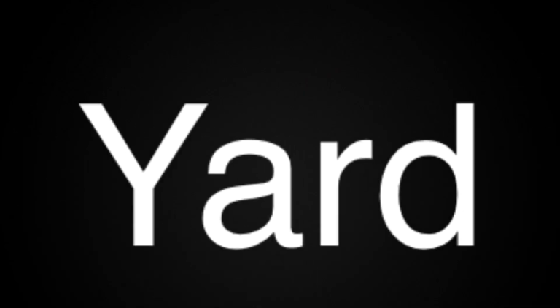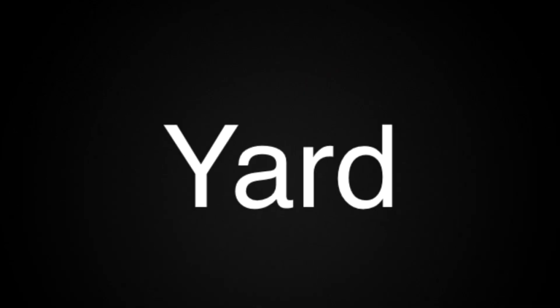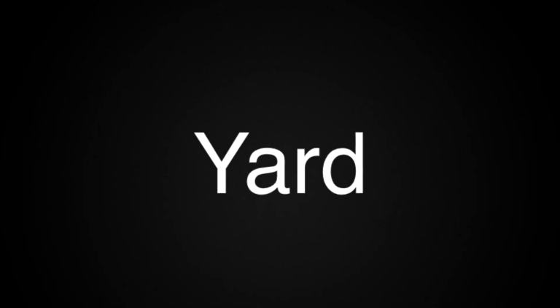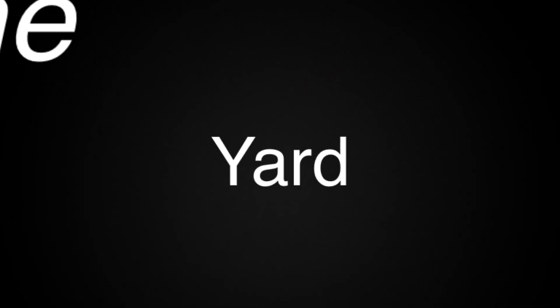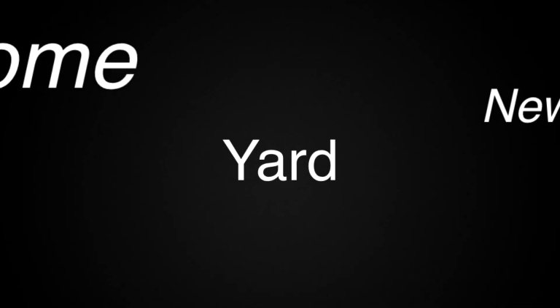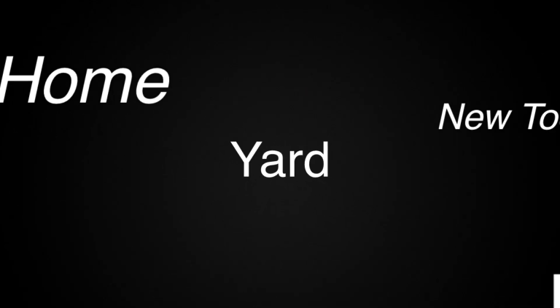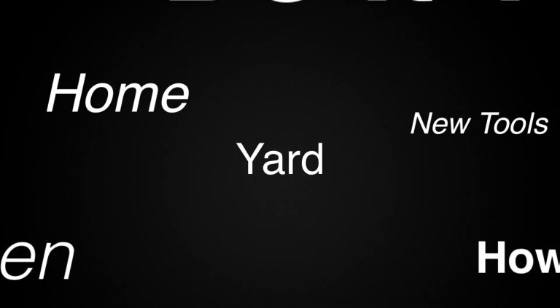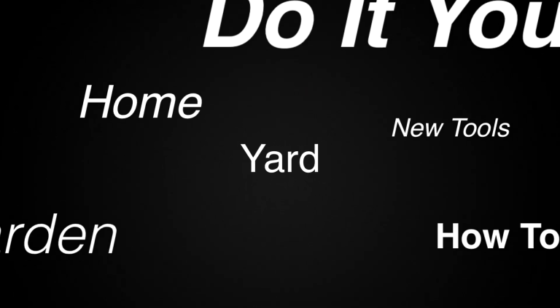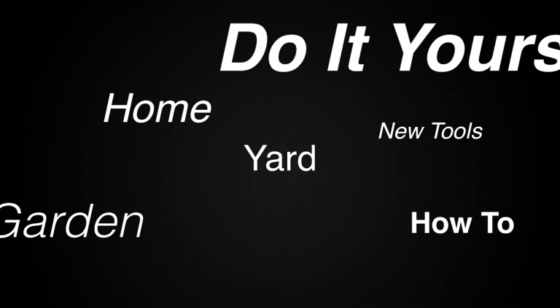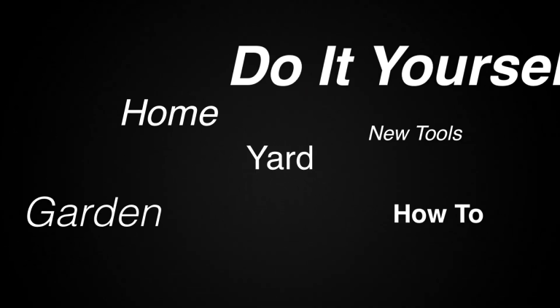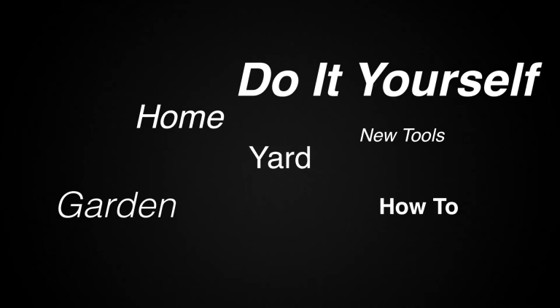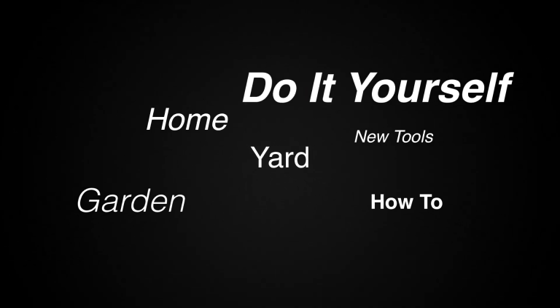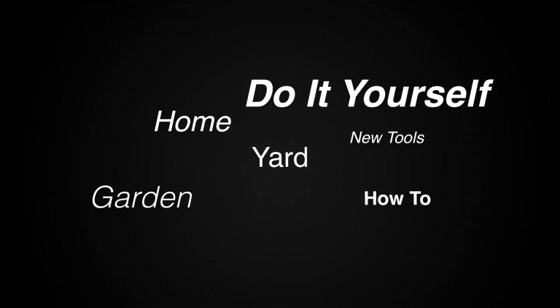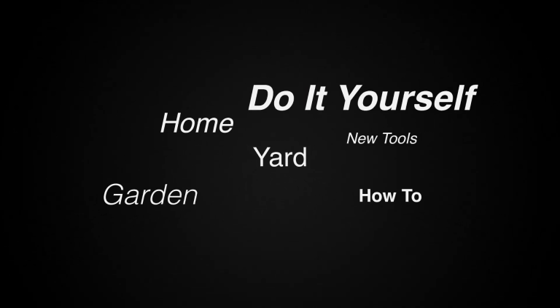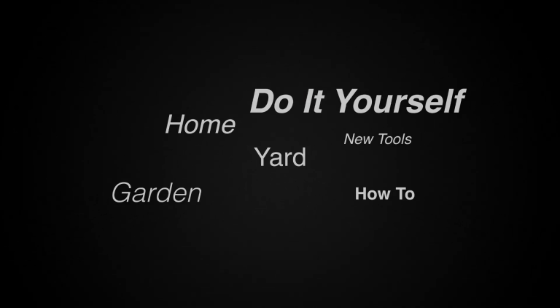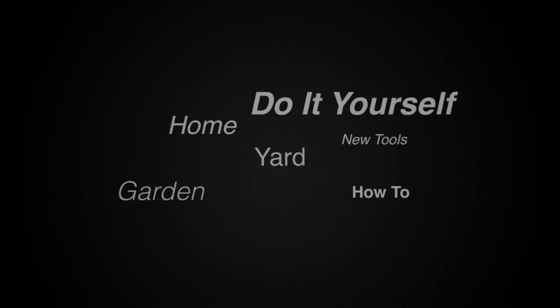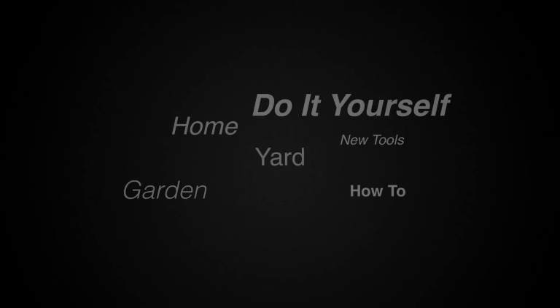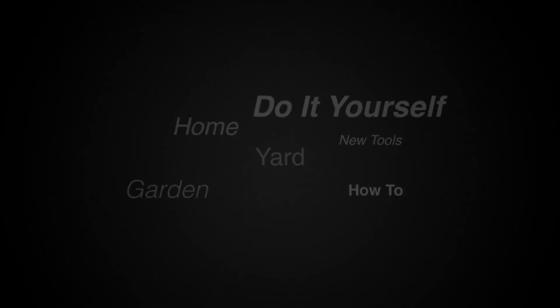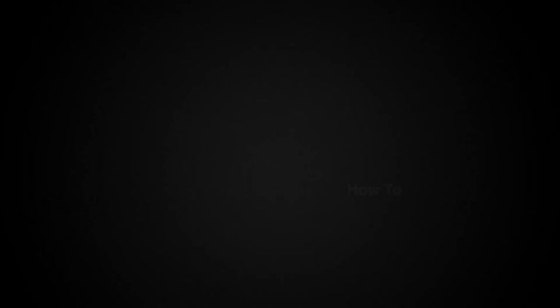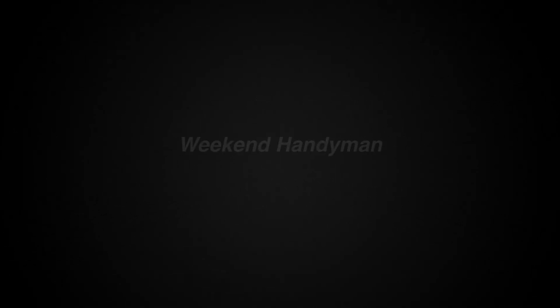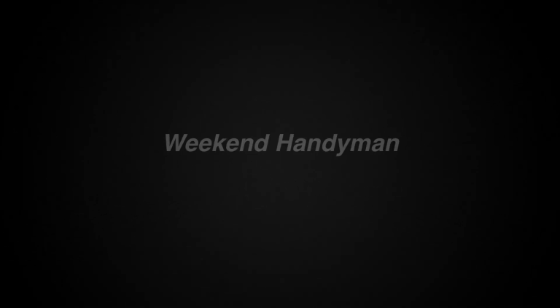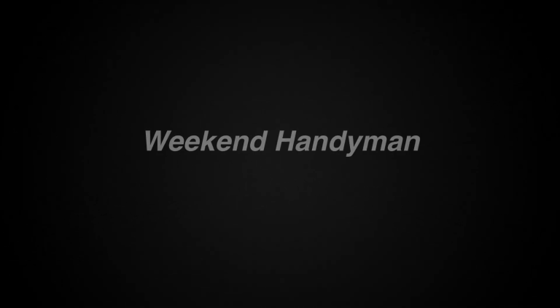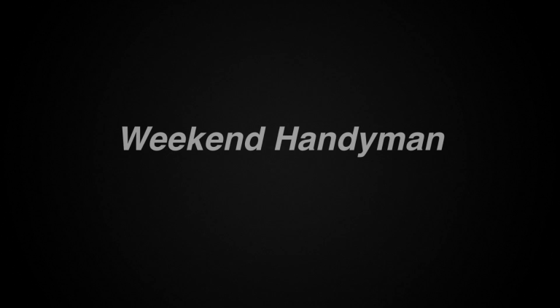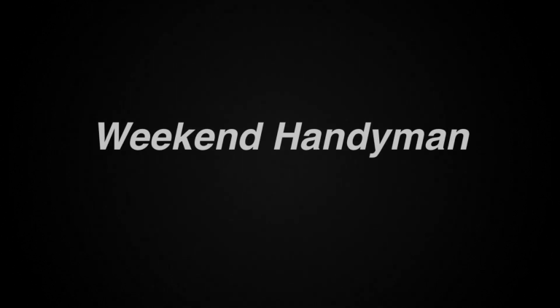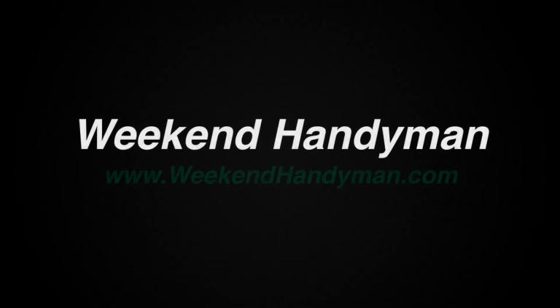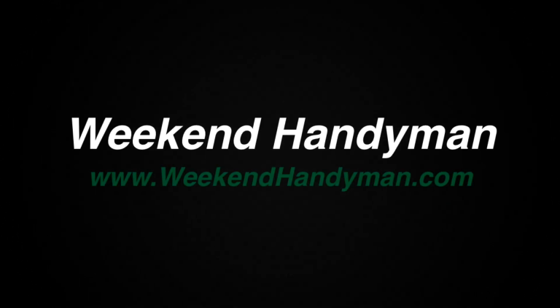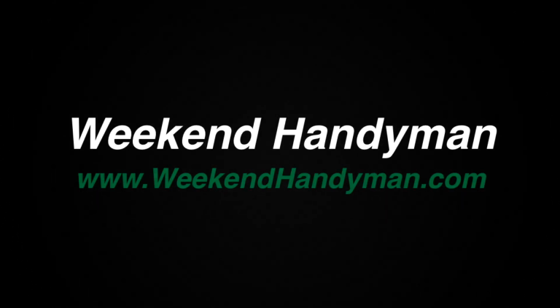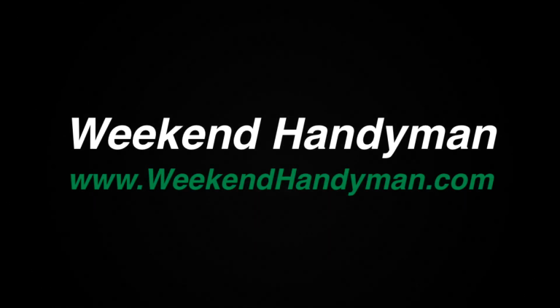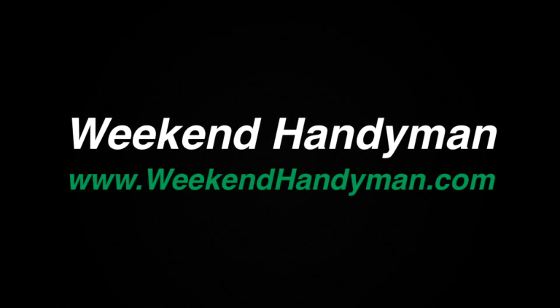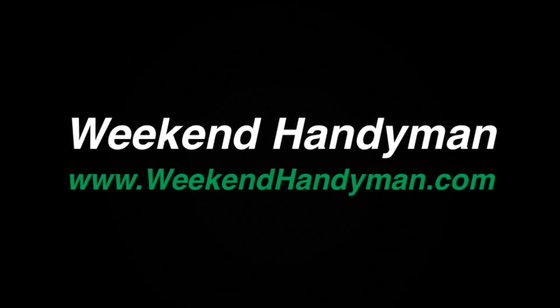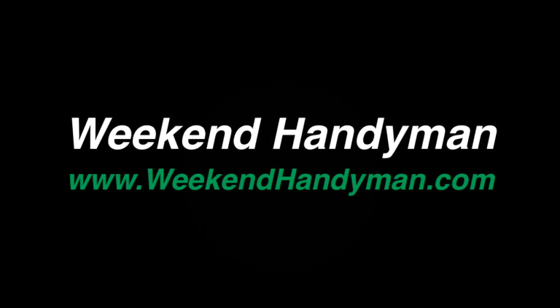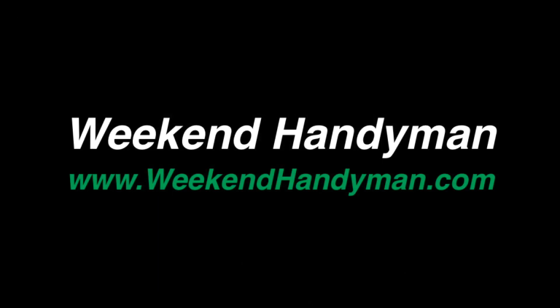For more tips and how-to videos, go to weekendhandyman.com. Thank you.